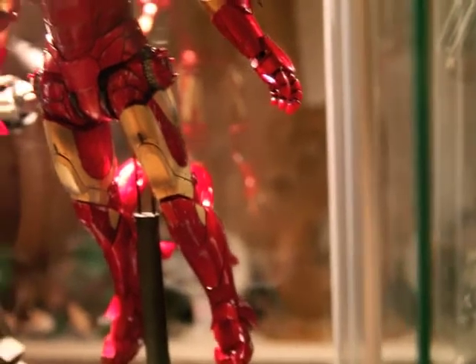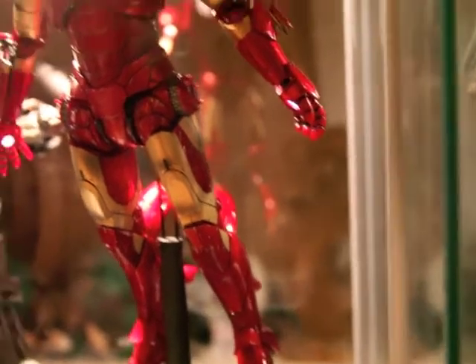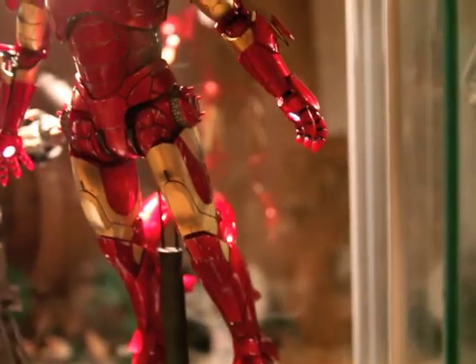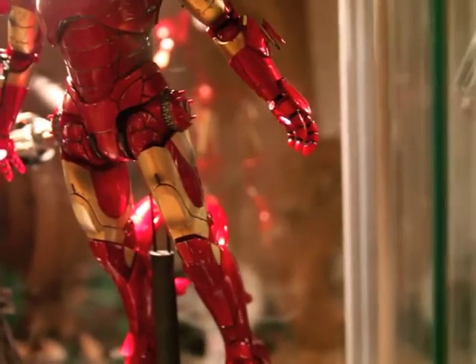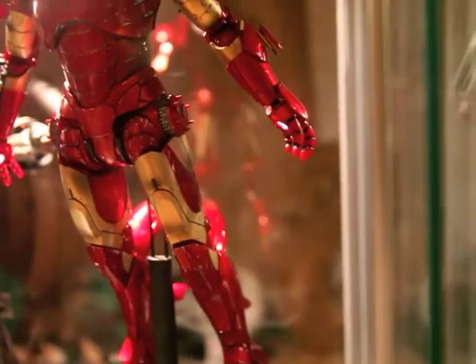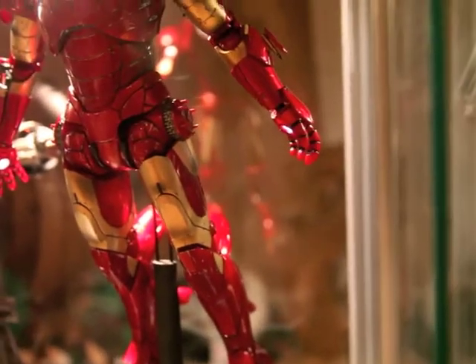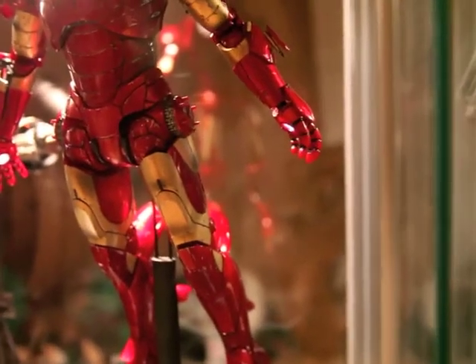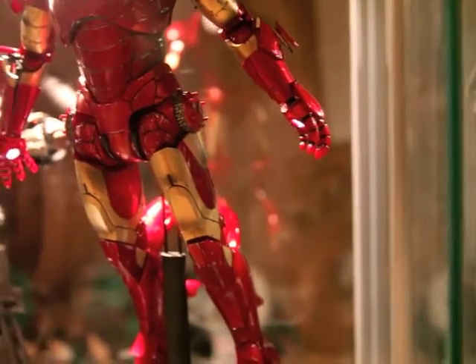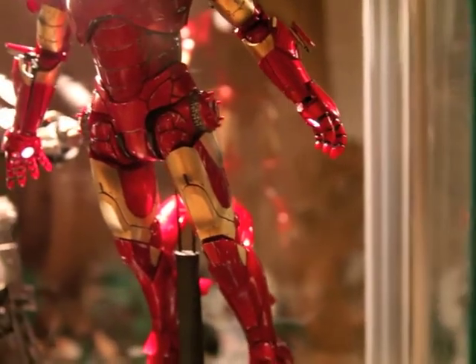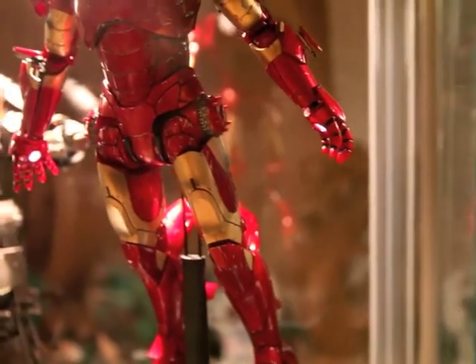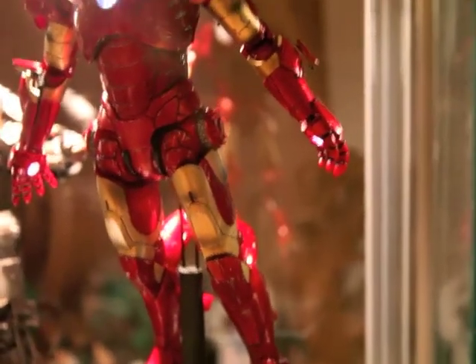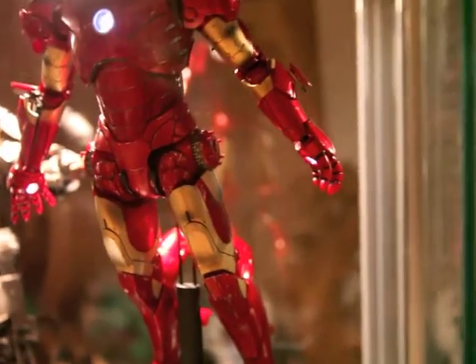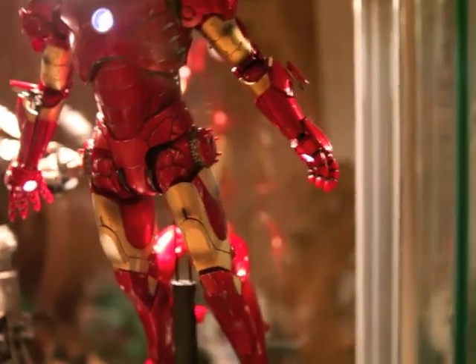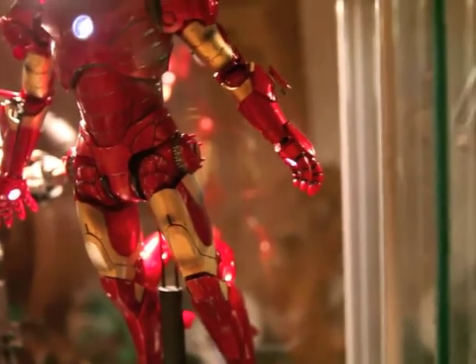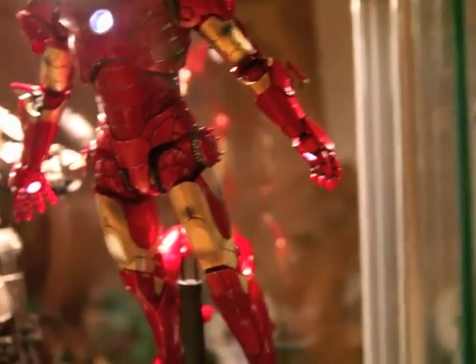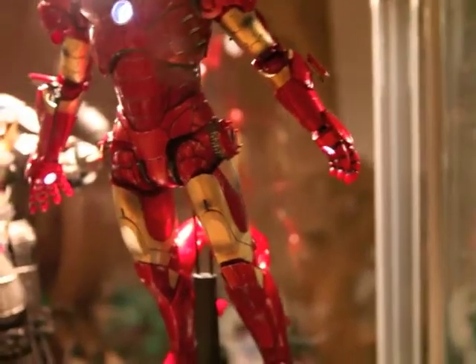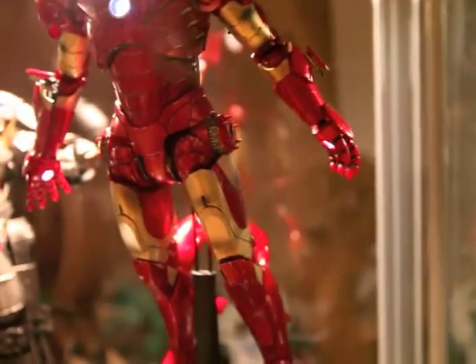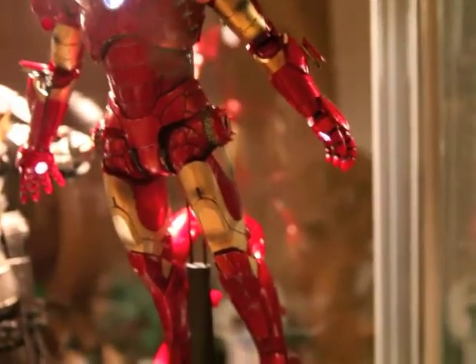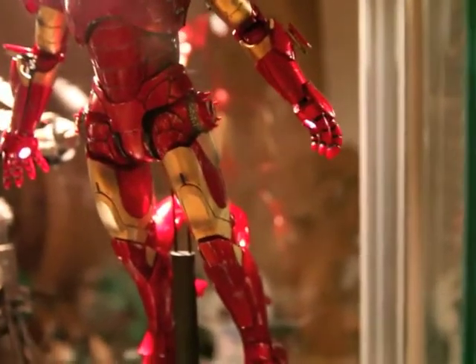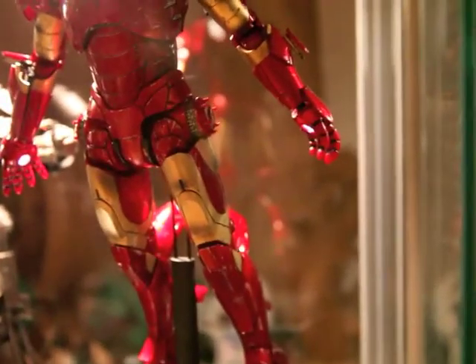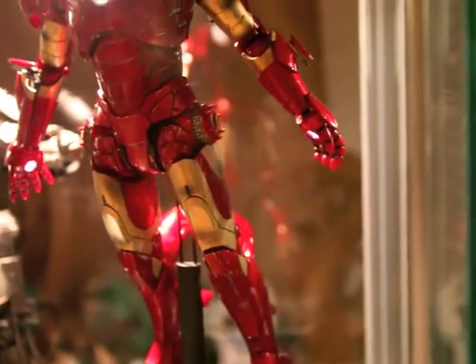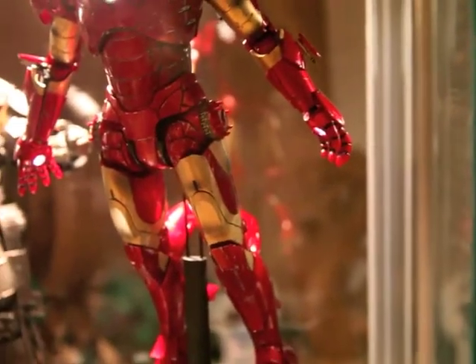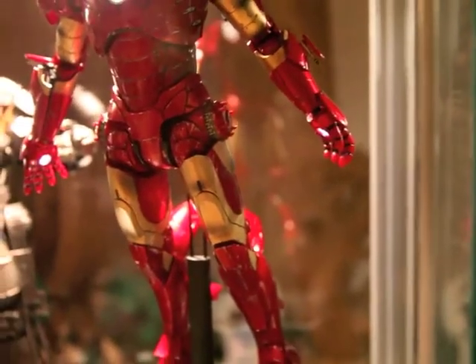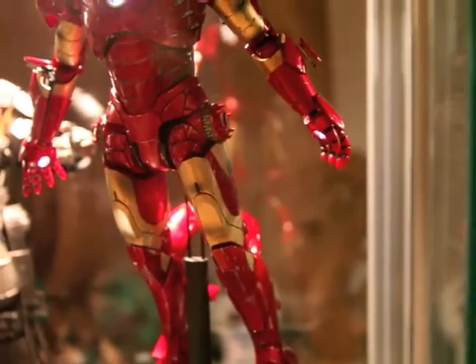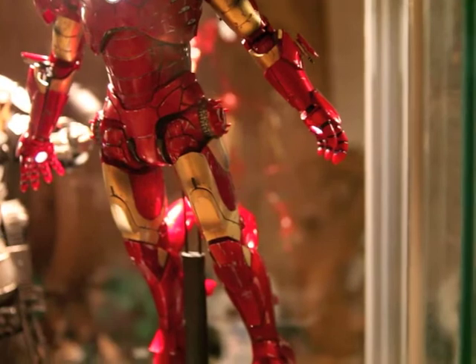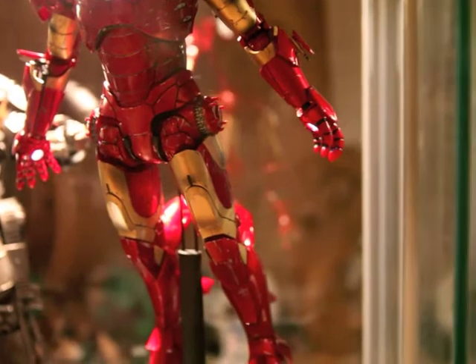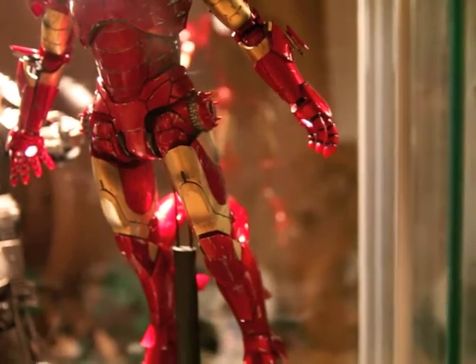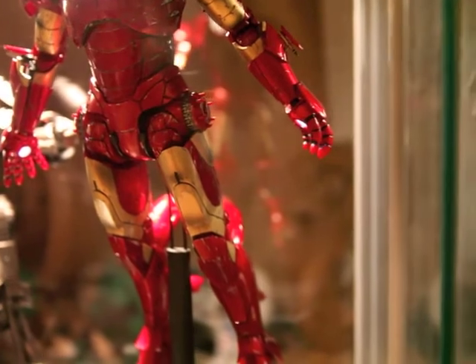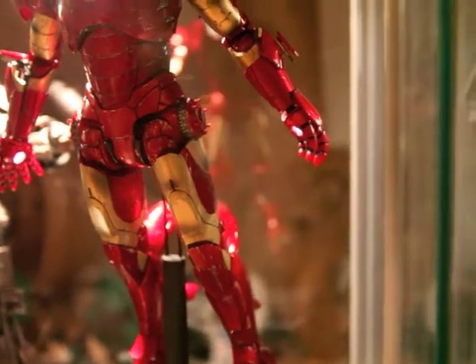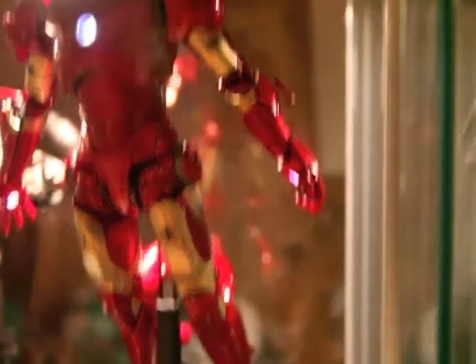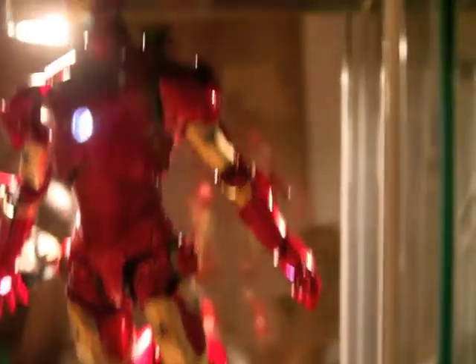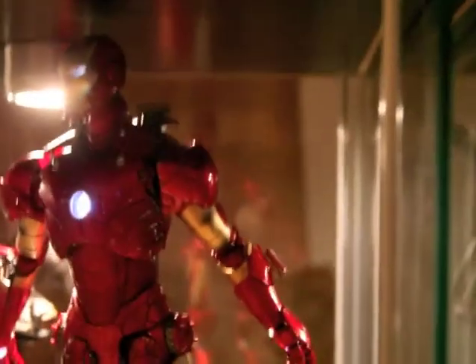The Mark II is the one I still have to get. Then the Iron Man 1 series is complete.